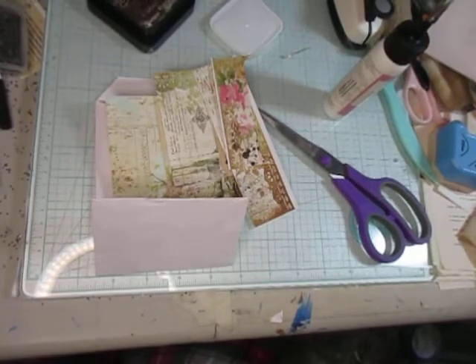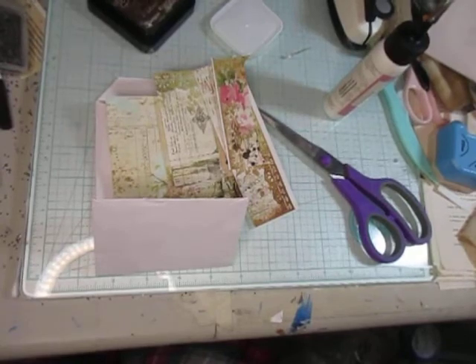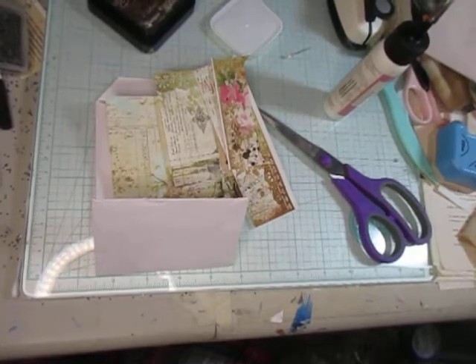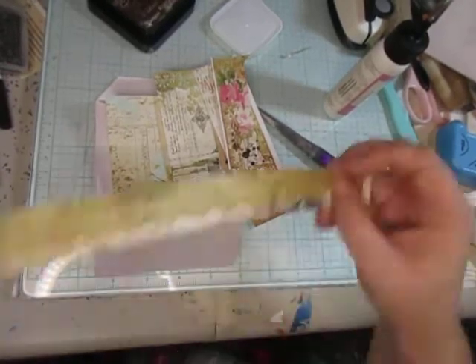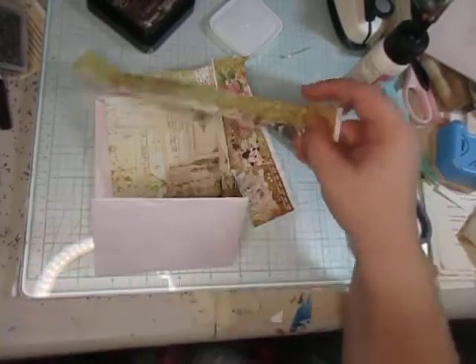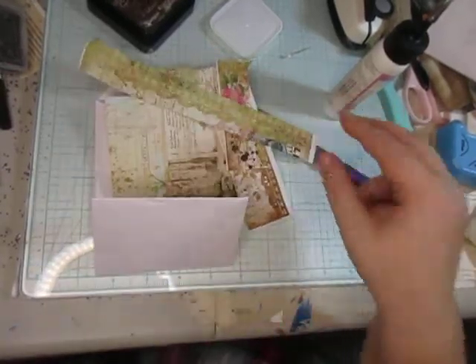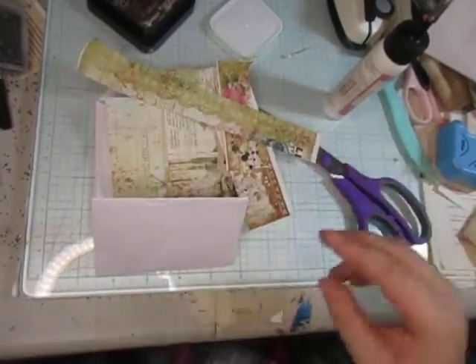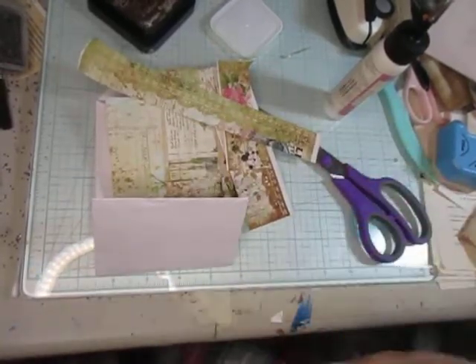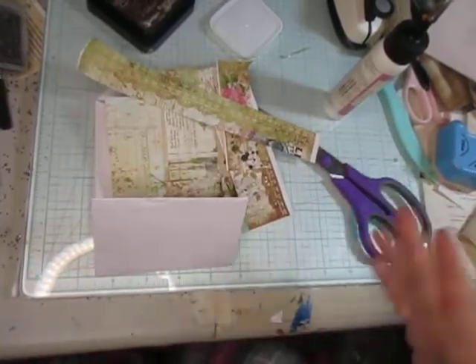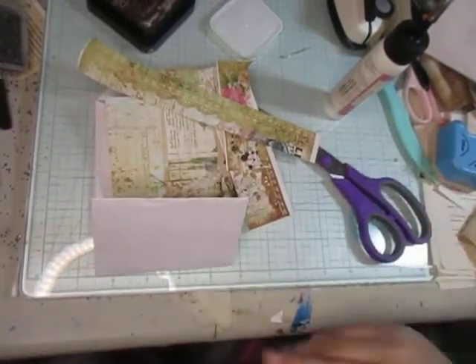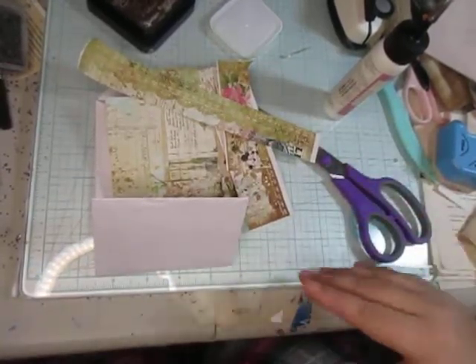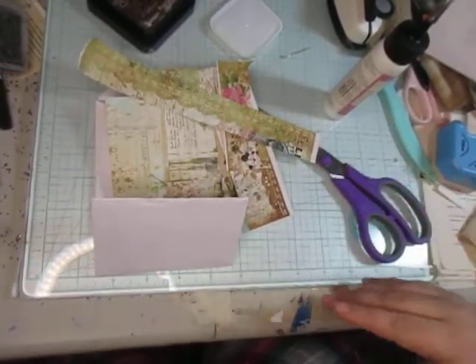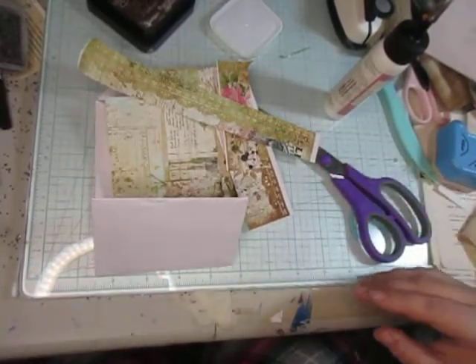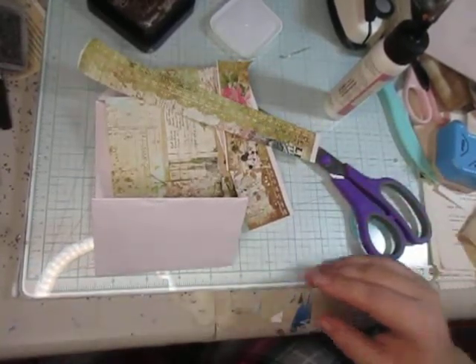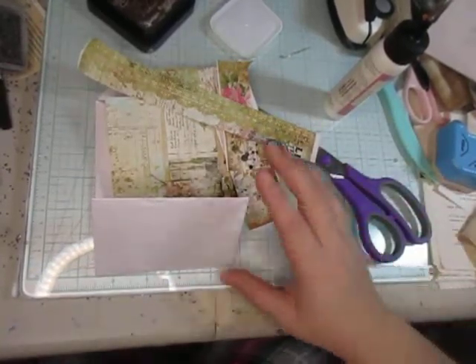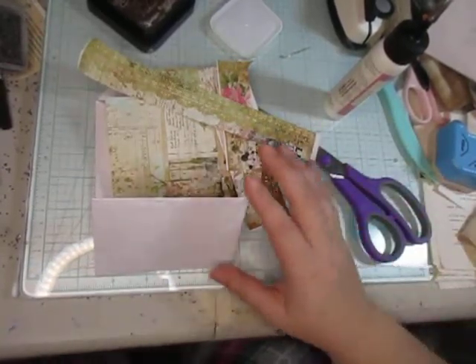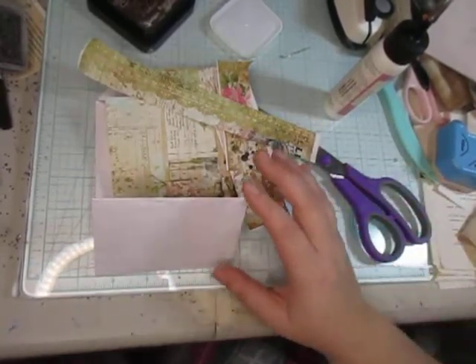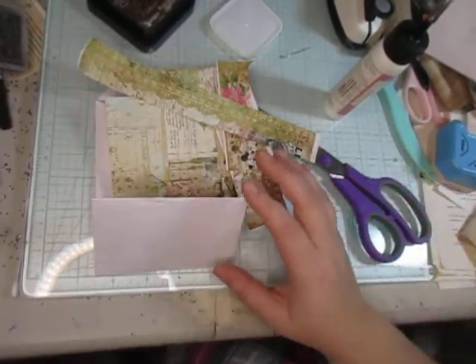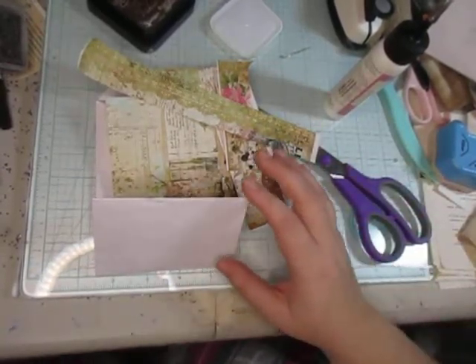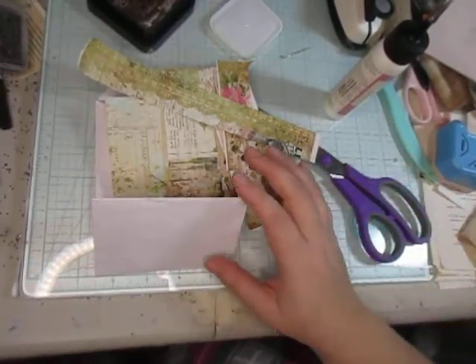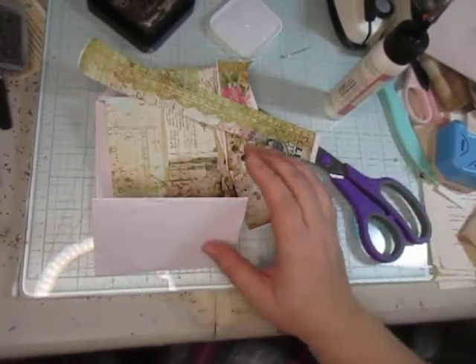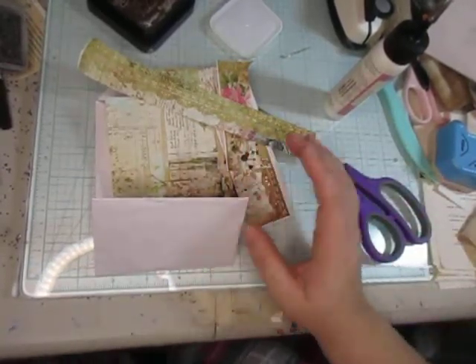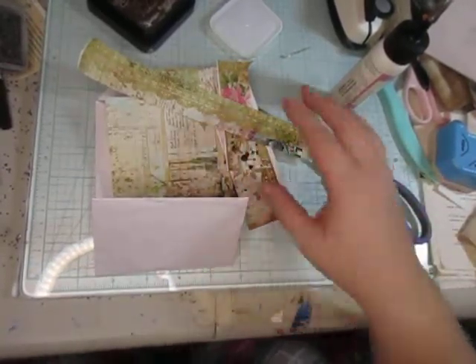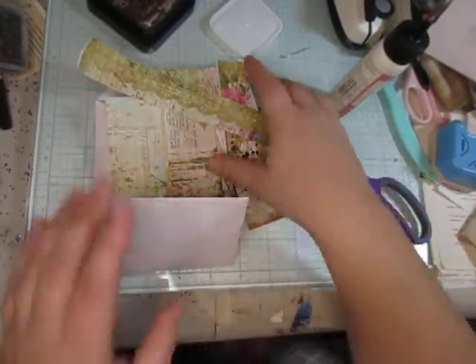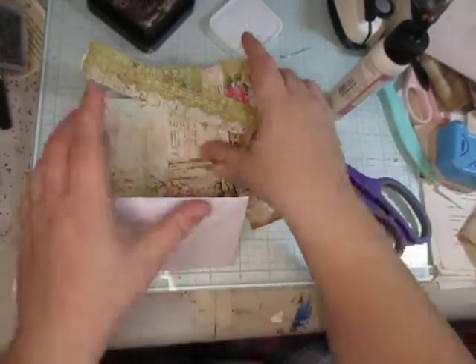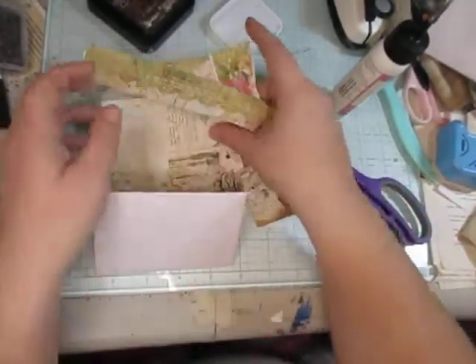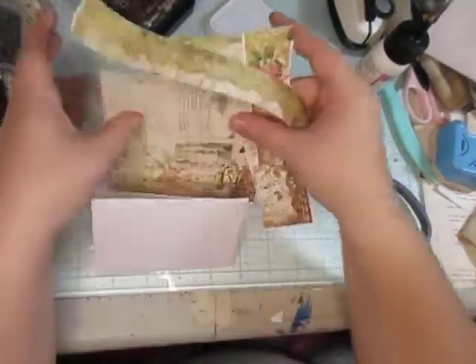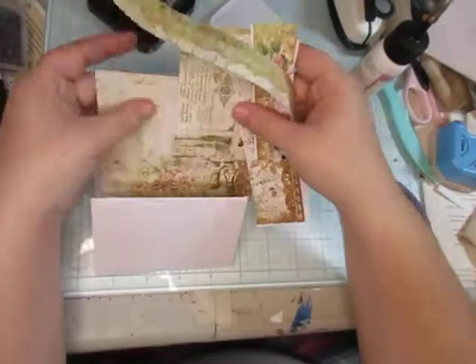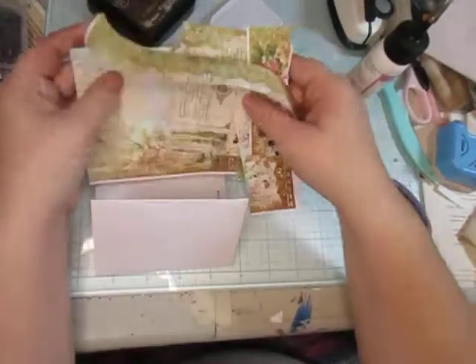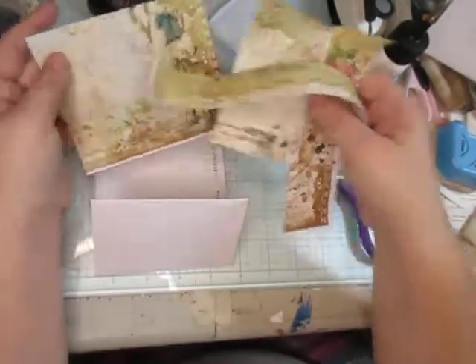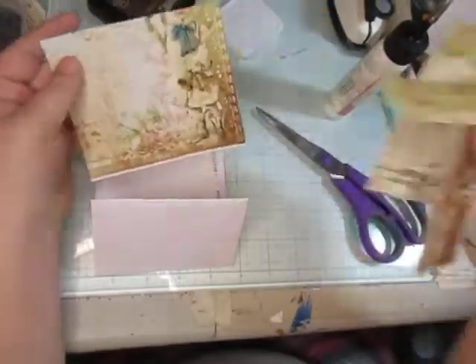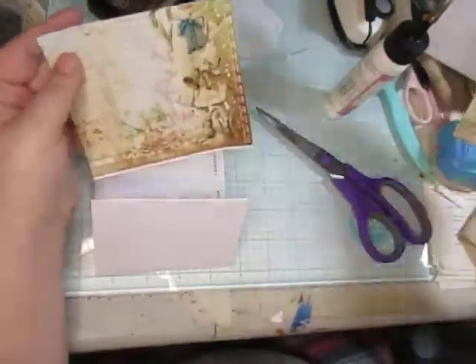This one with a bunch of random pieces — I think we can come up with something with these pieces.